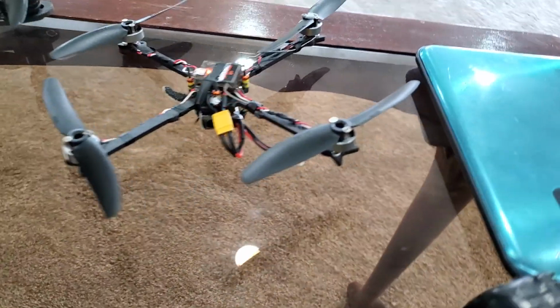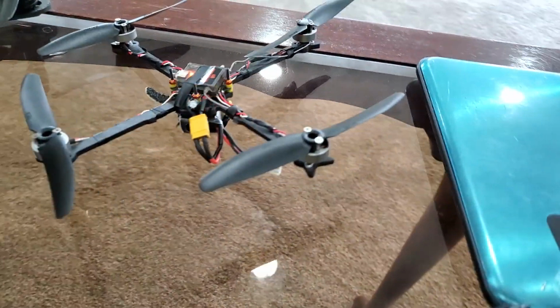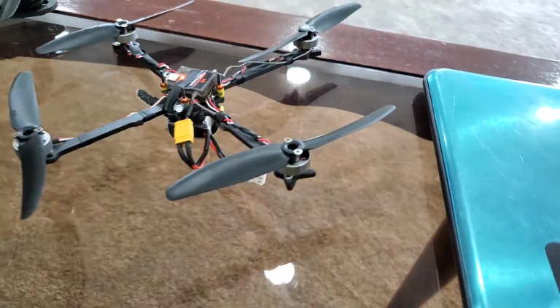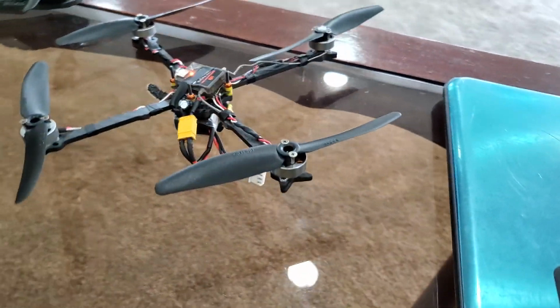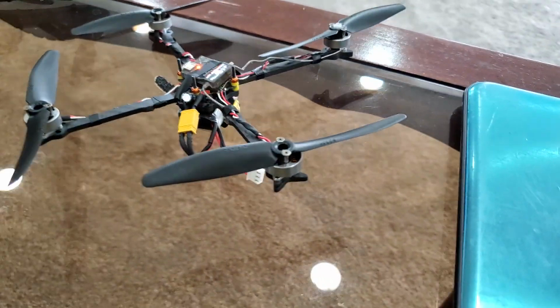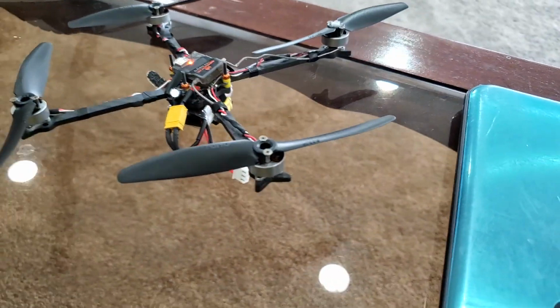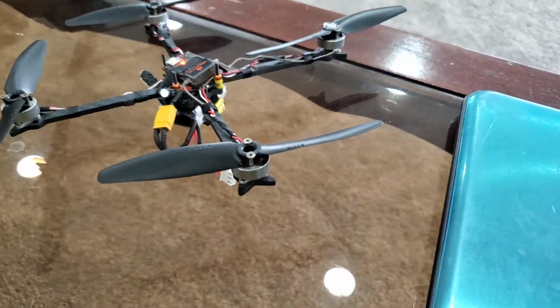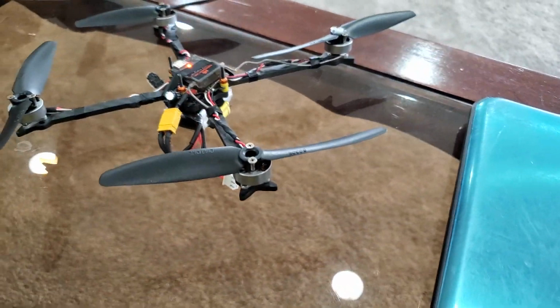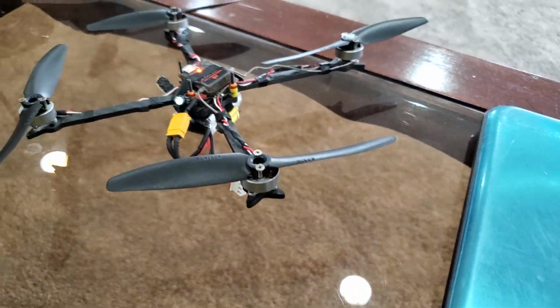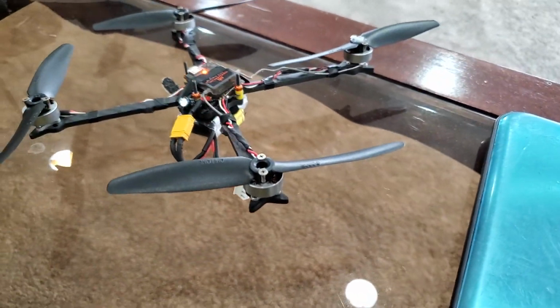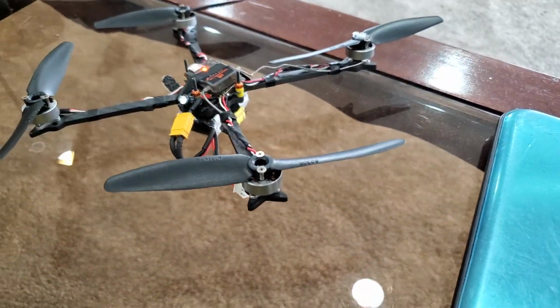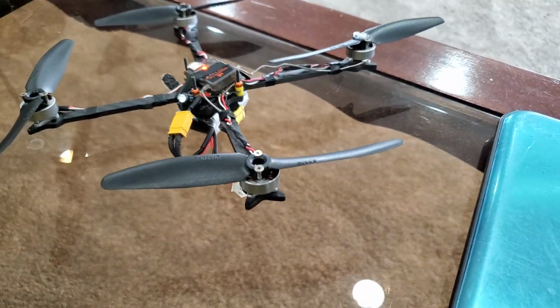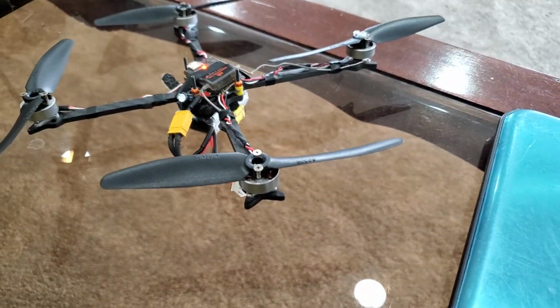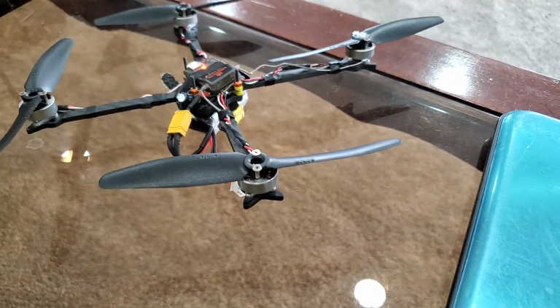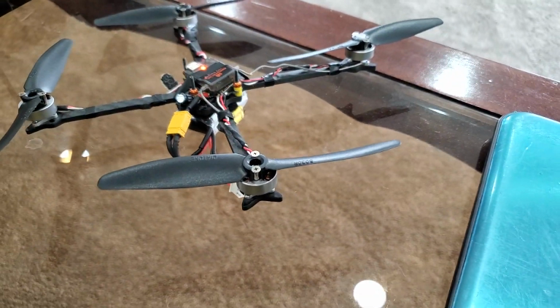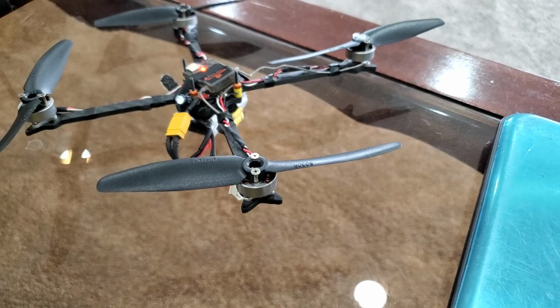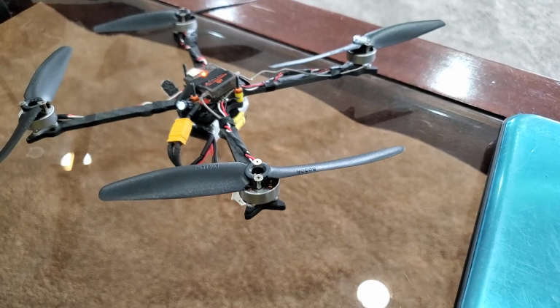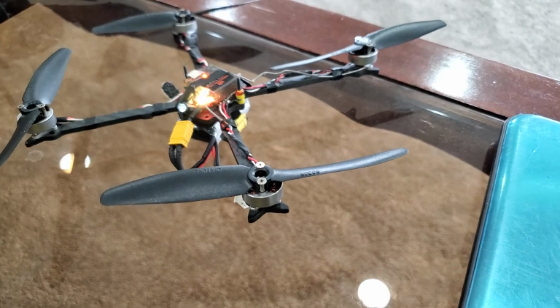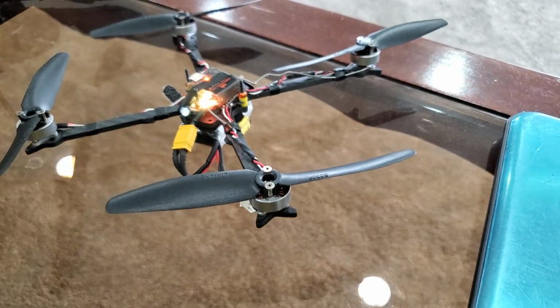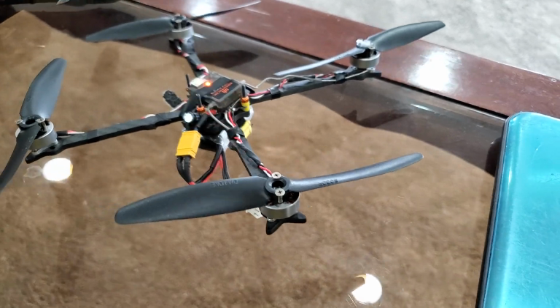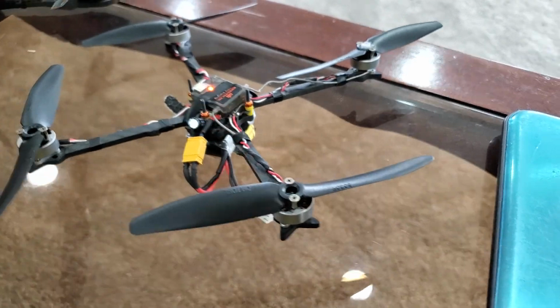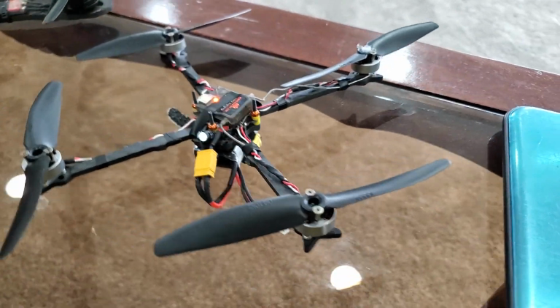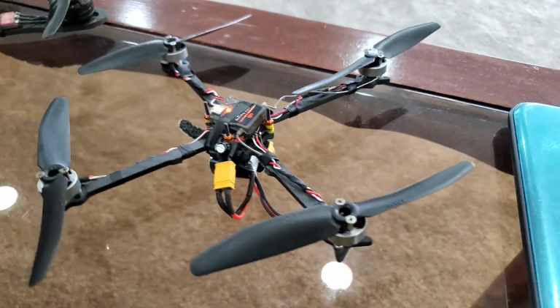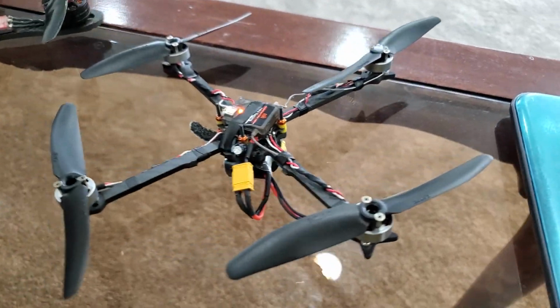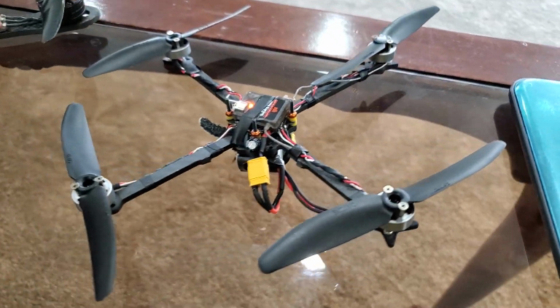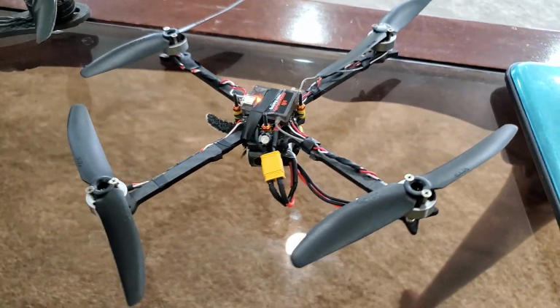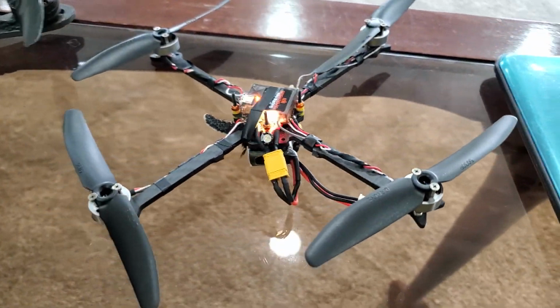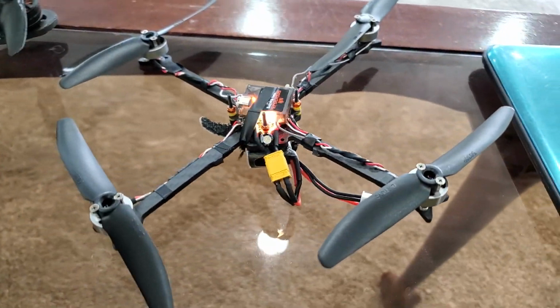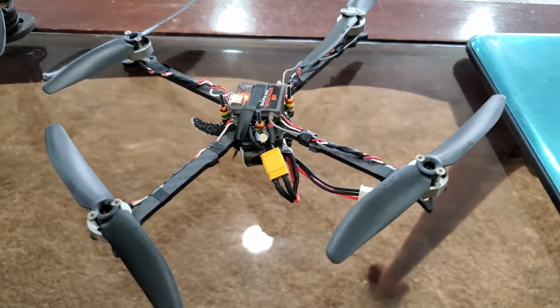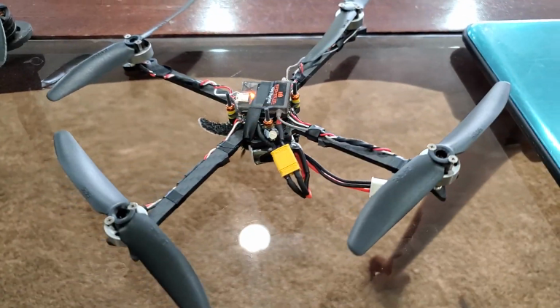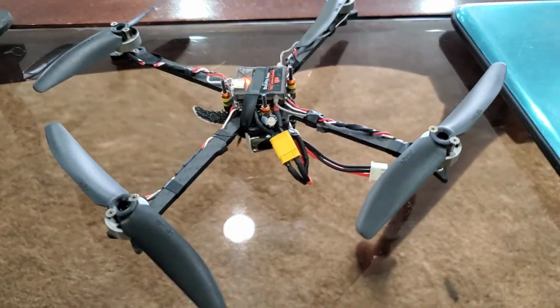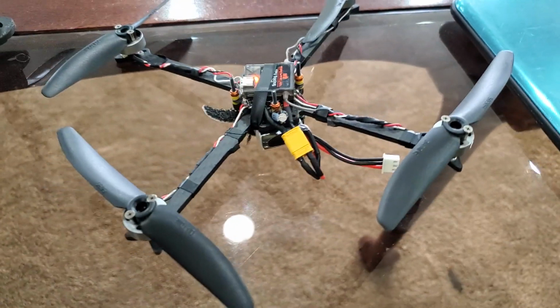It's just an incredible little drone. Thanks for watching.